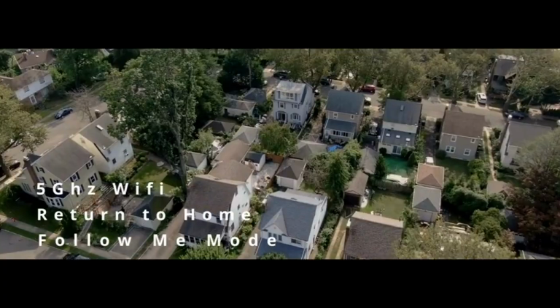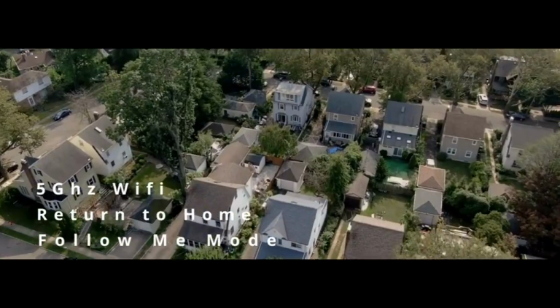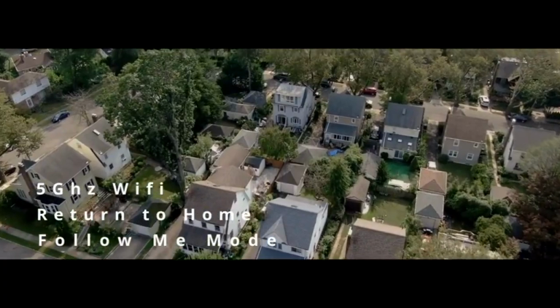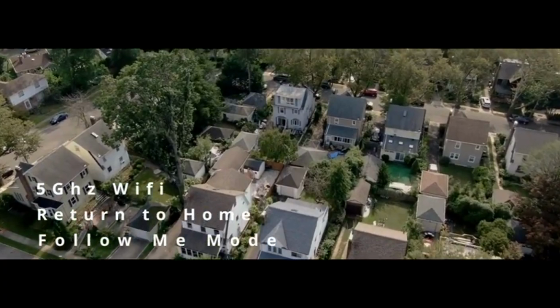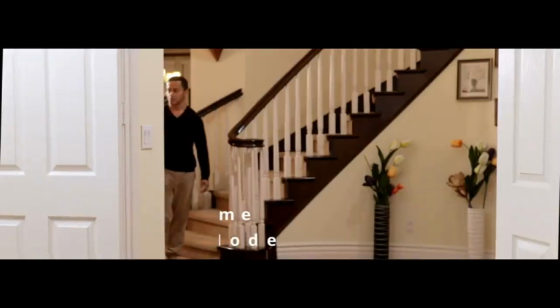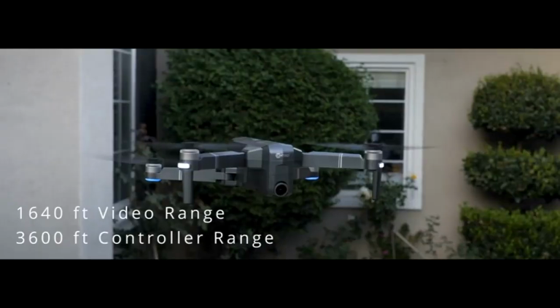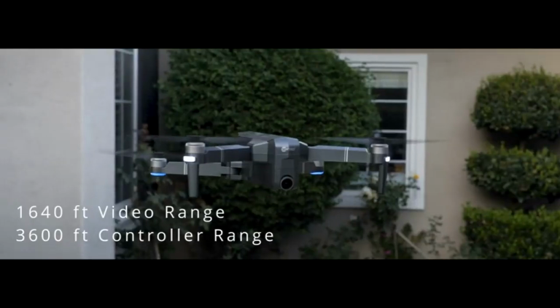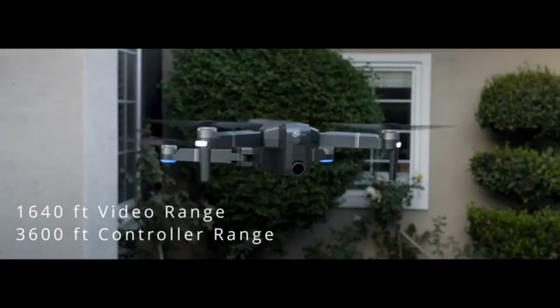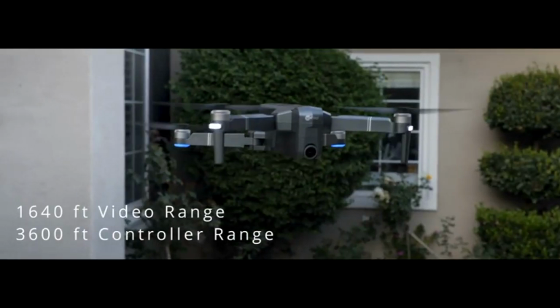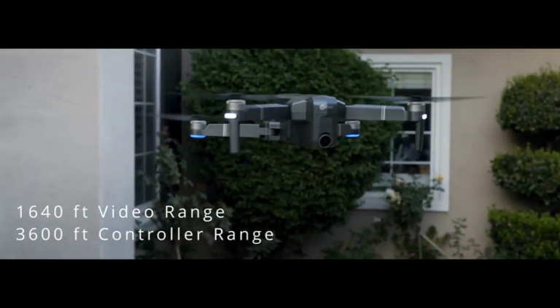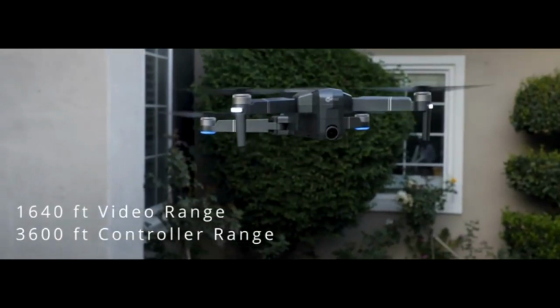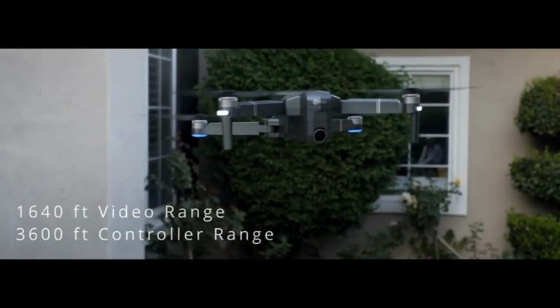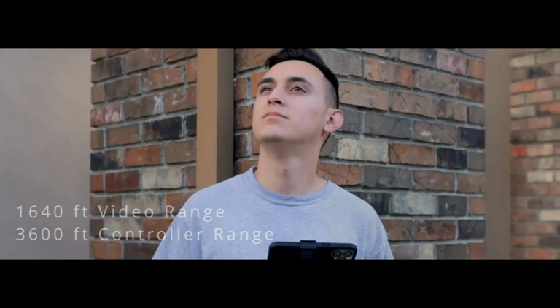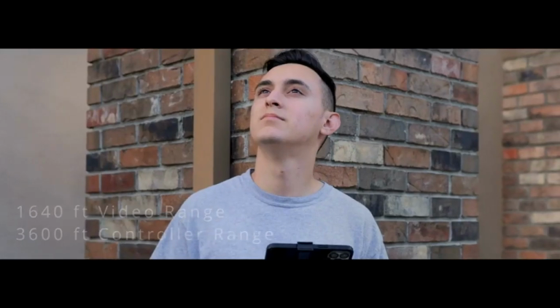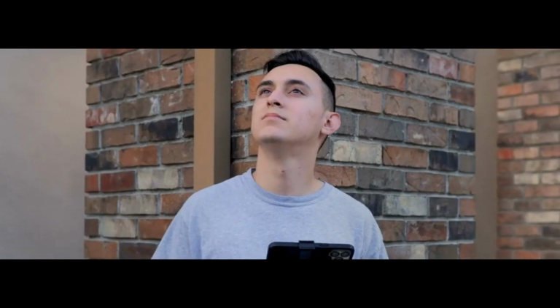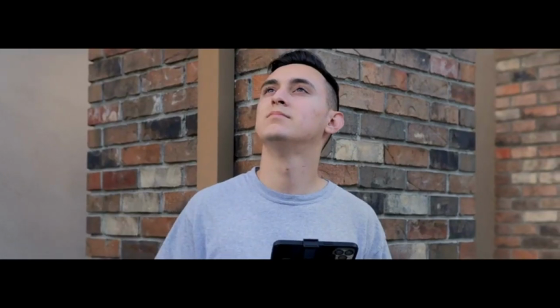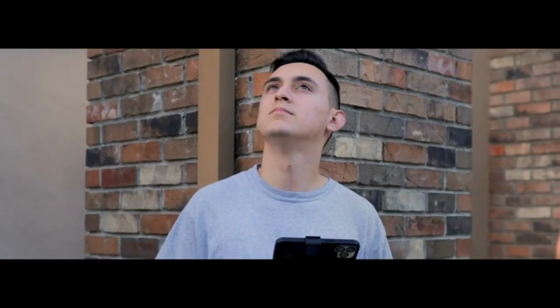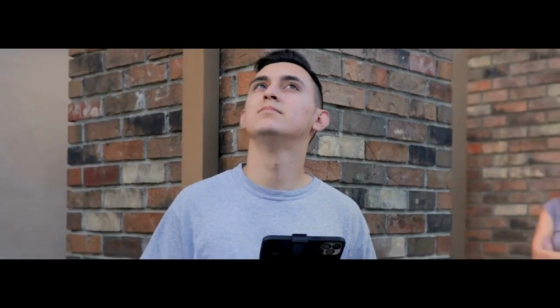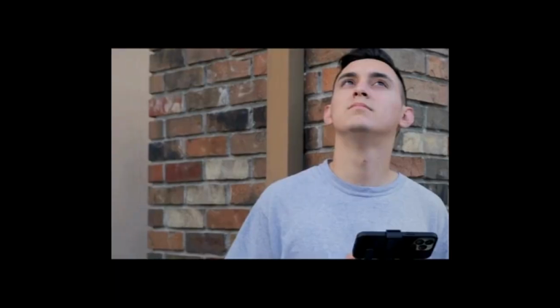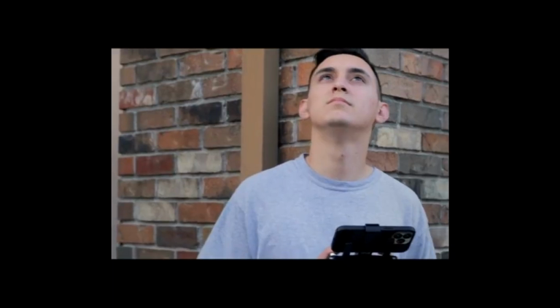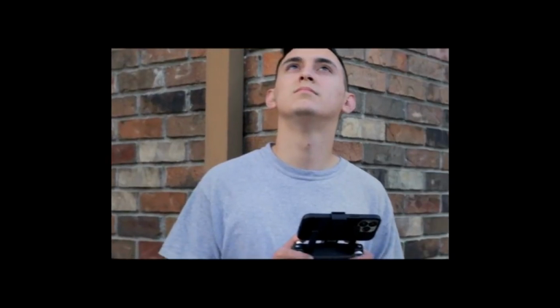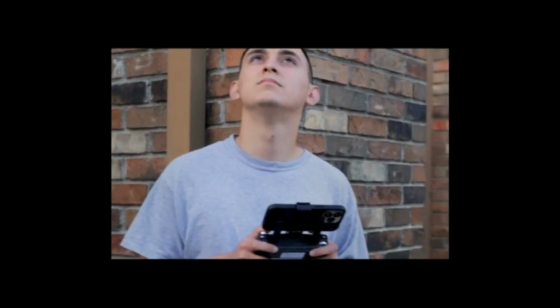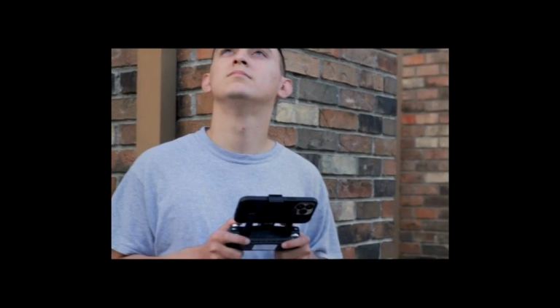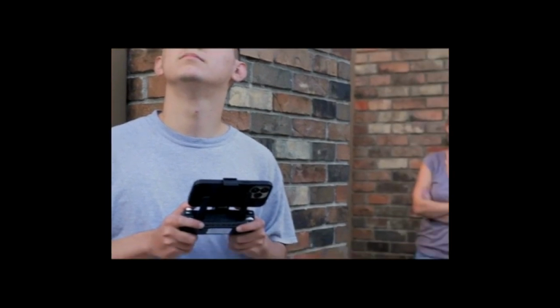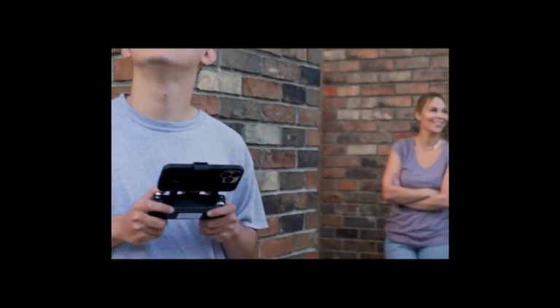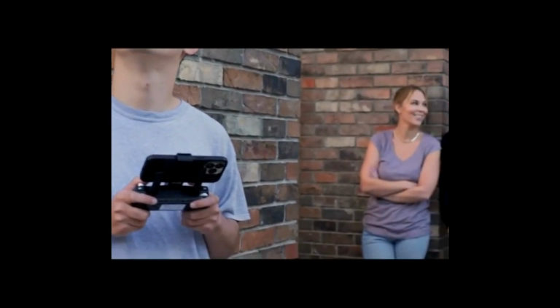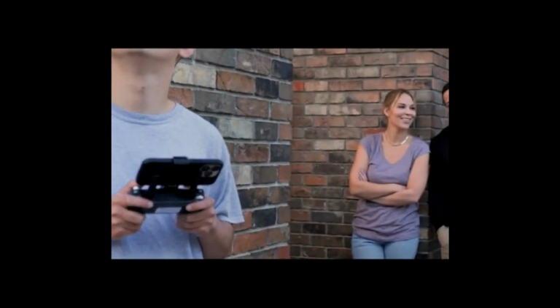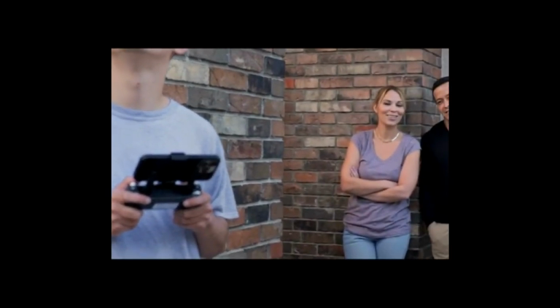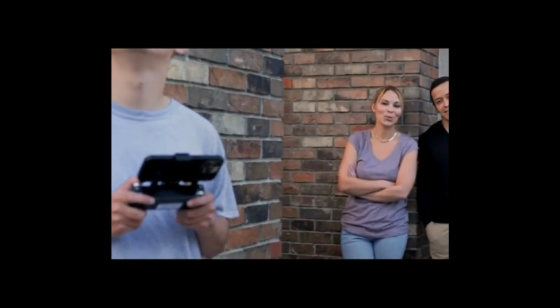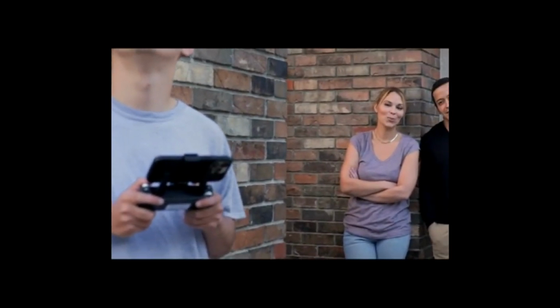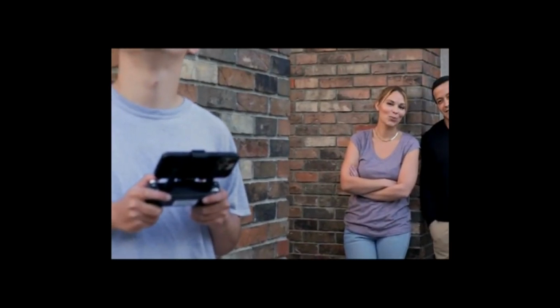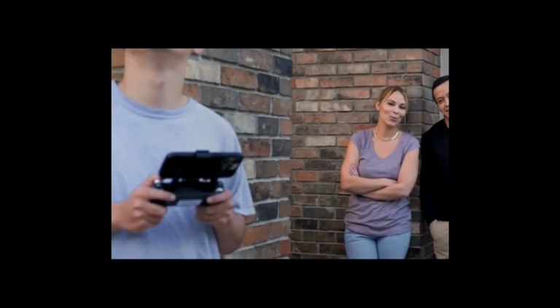Gesture Control, One Button Media Share, Follow Me, Custom Flight Path, GPS Auto Return — the ultimate drone companion.